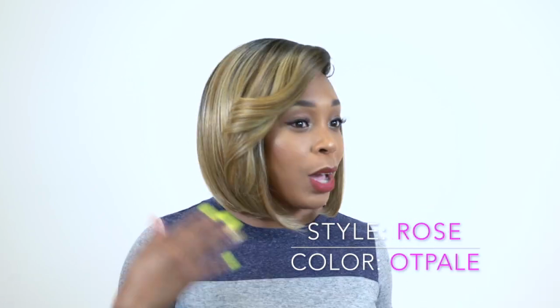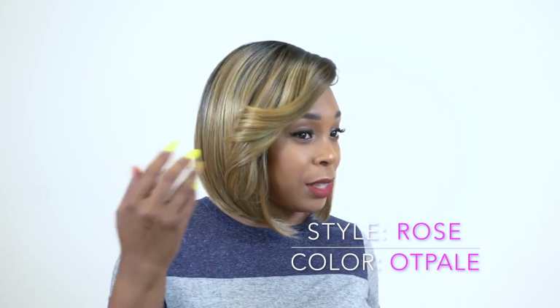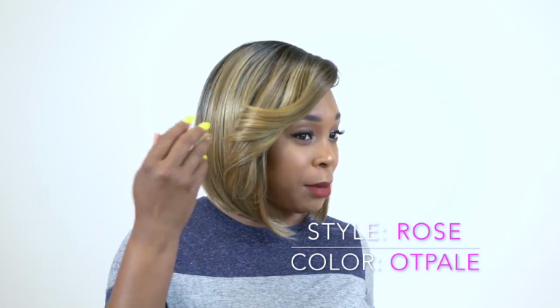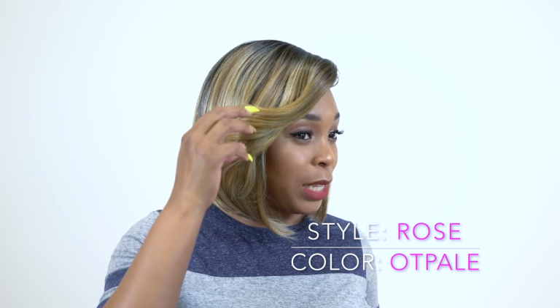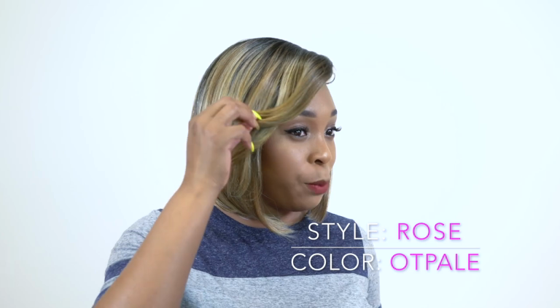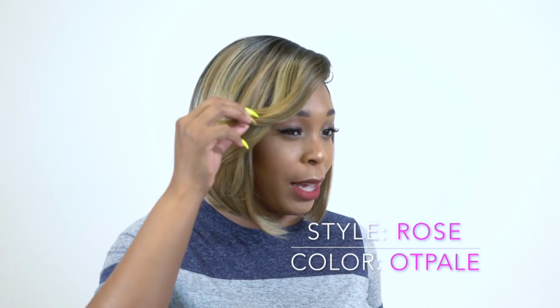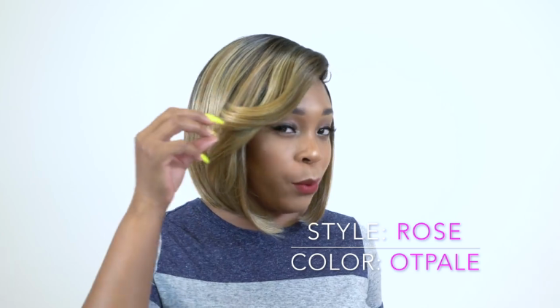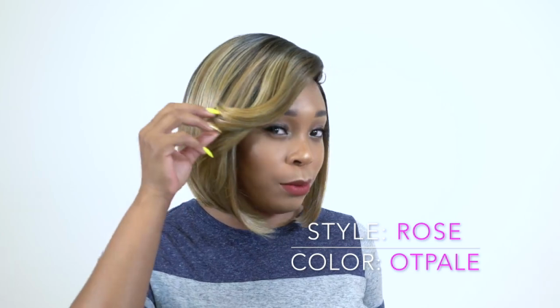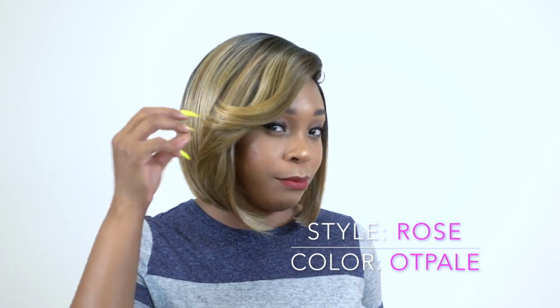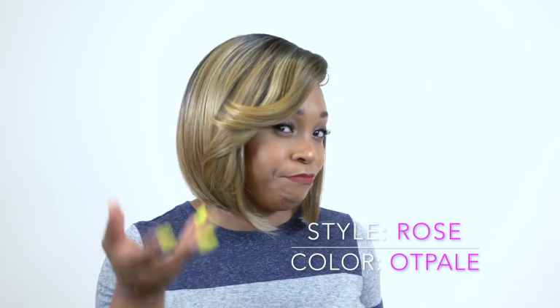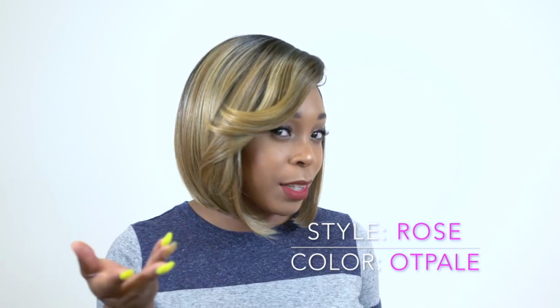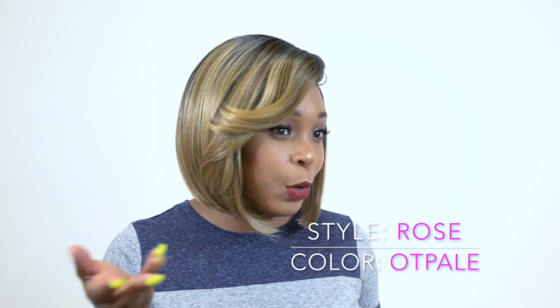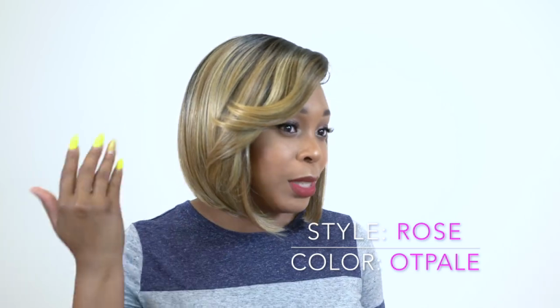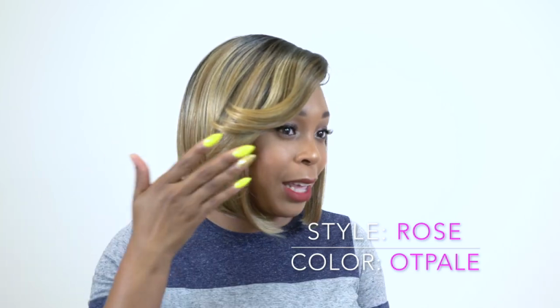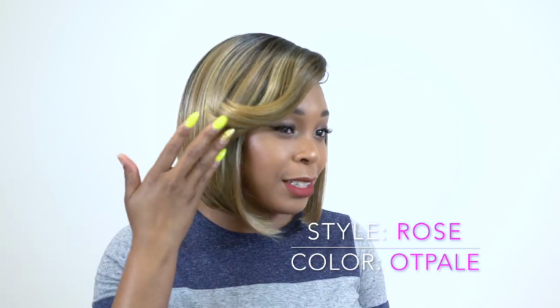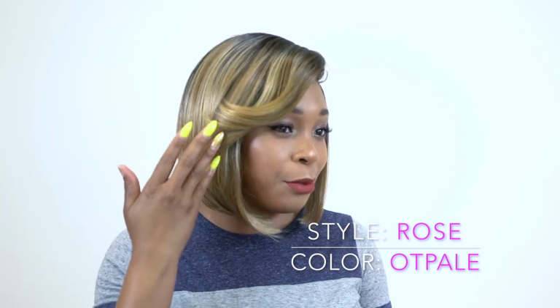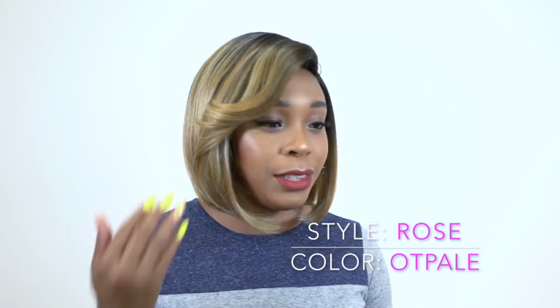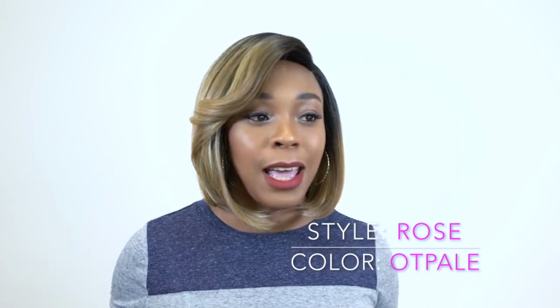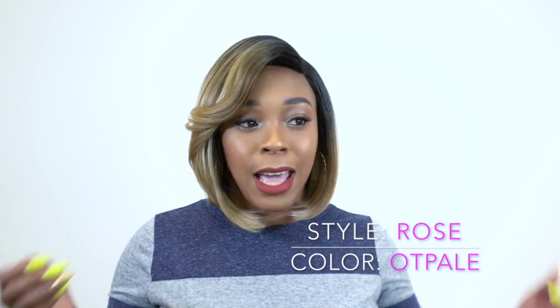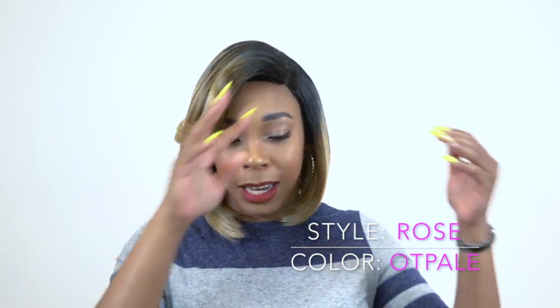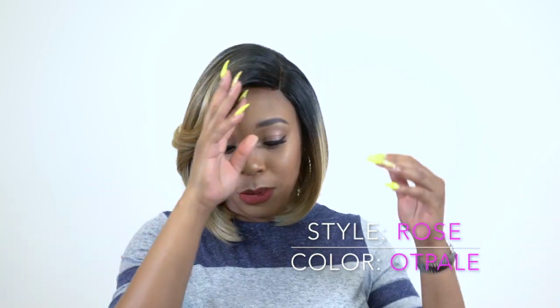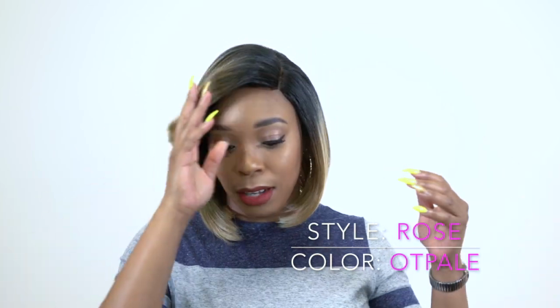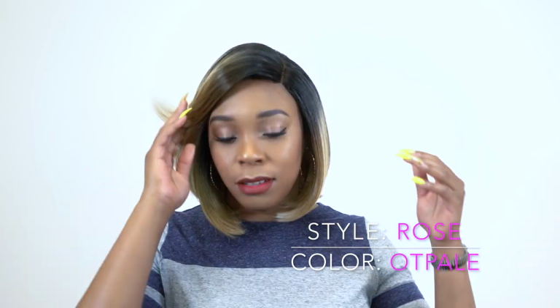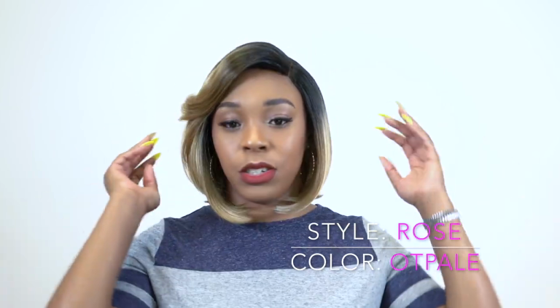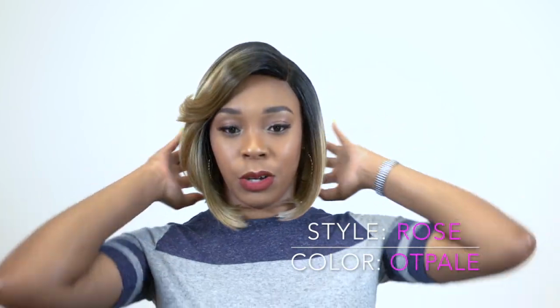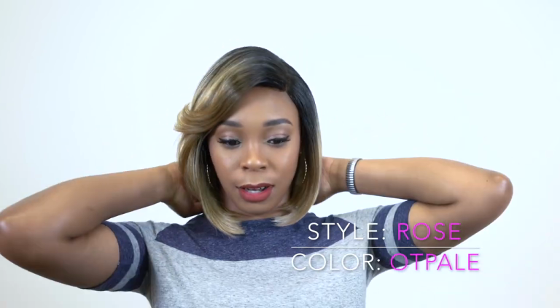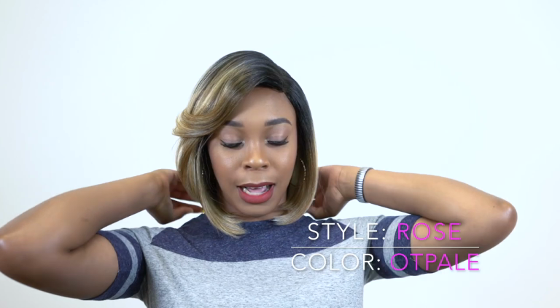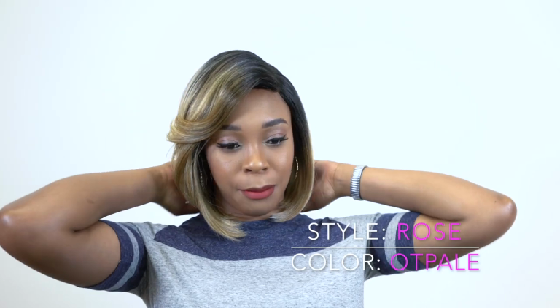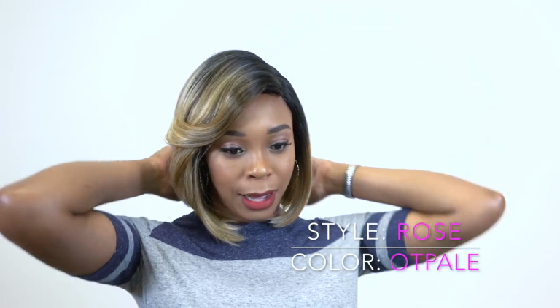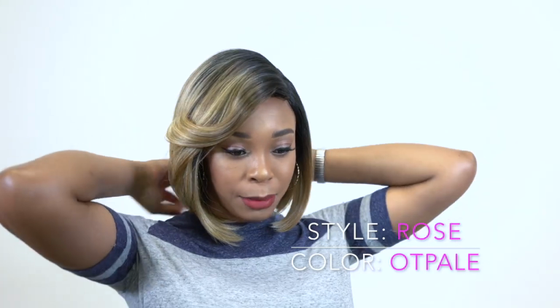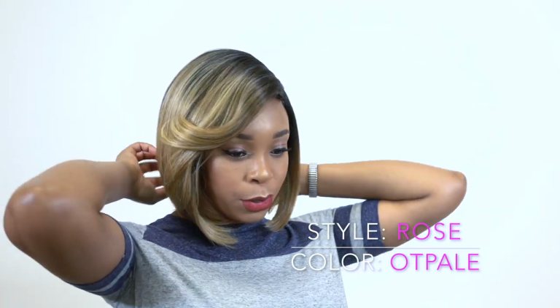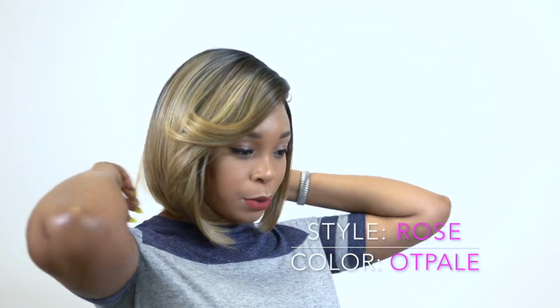But you have the same side swoop bang with some layers at the front, and then you get a short cut at the back. Let me show you.